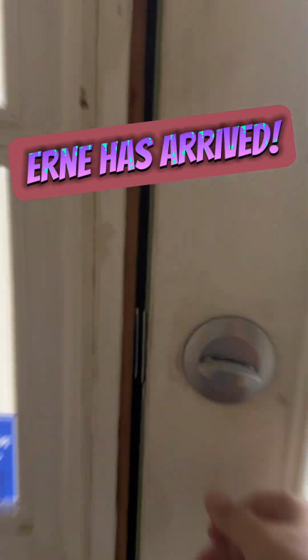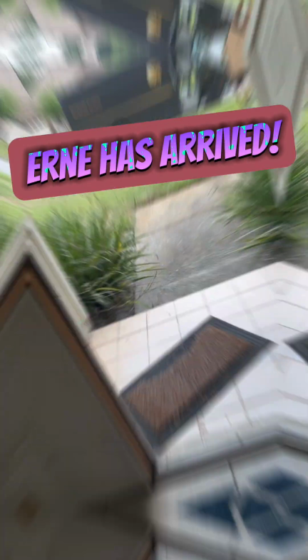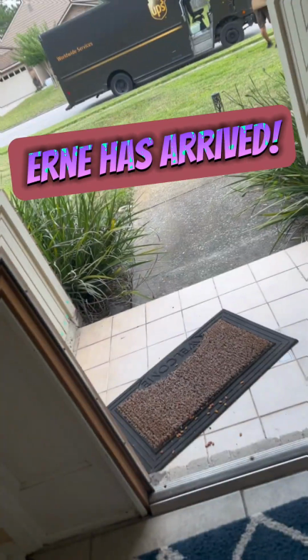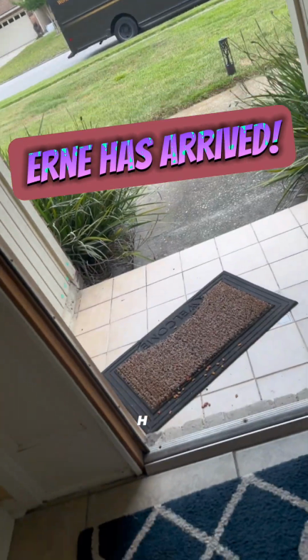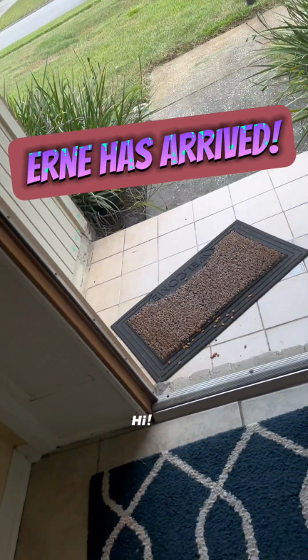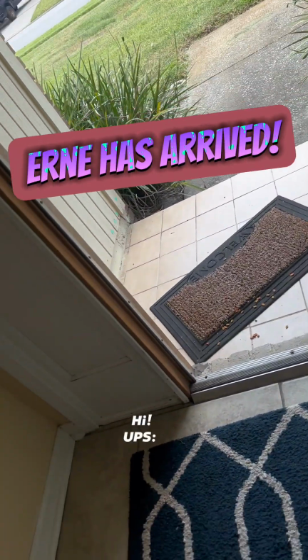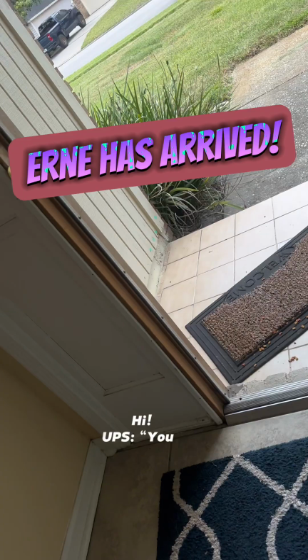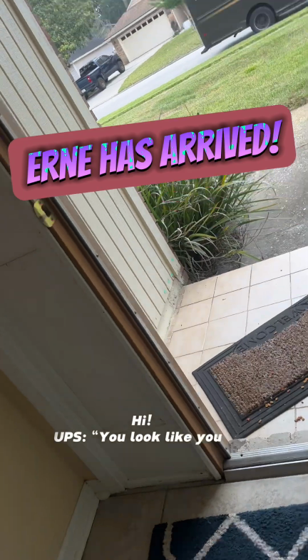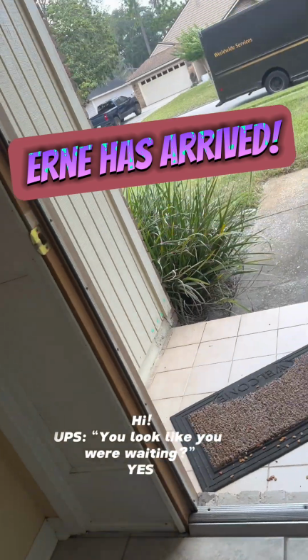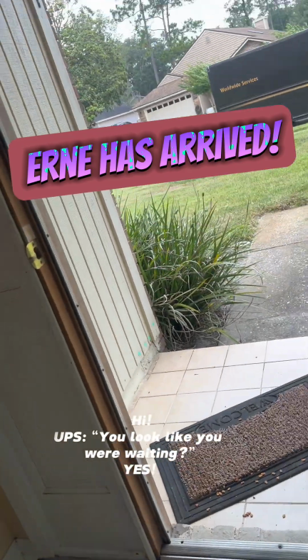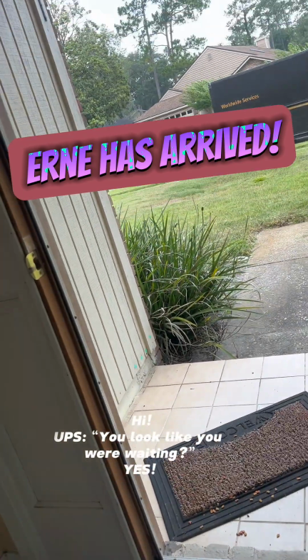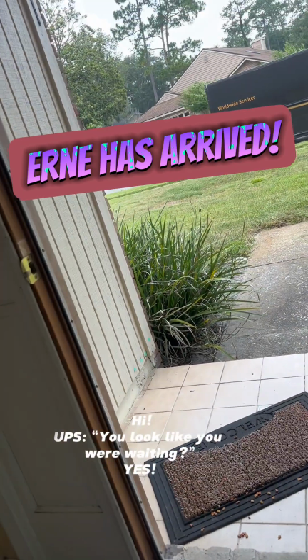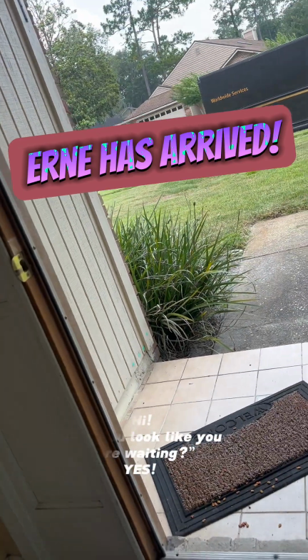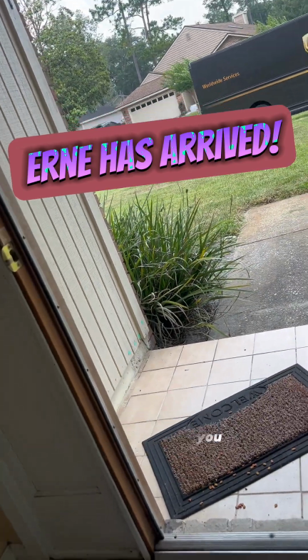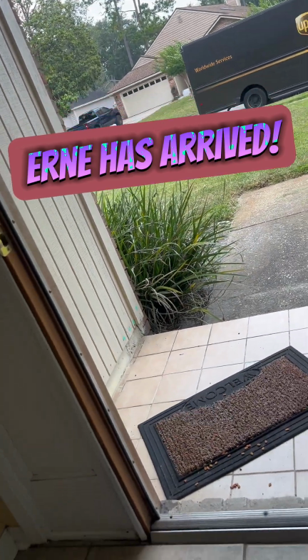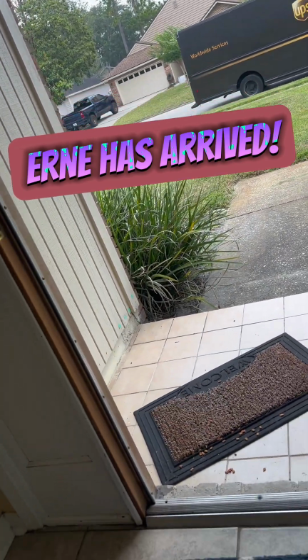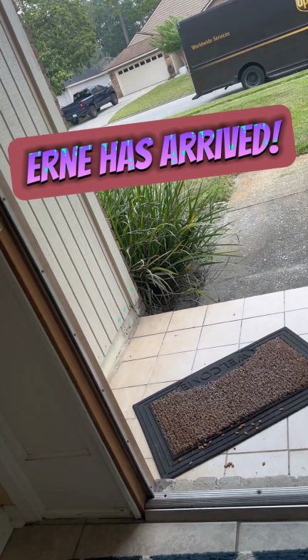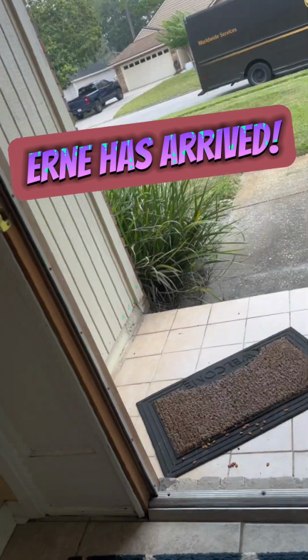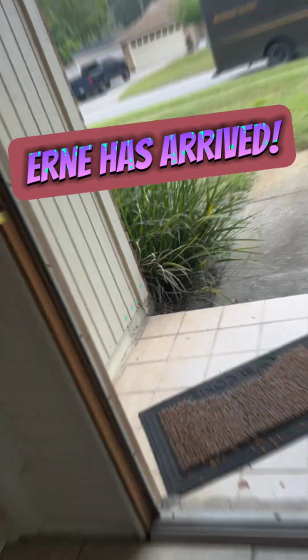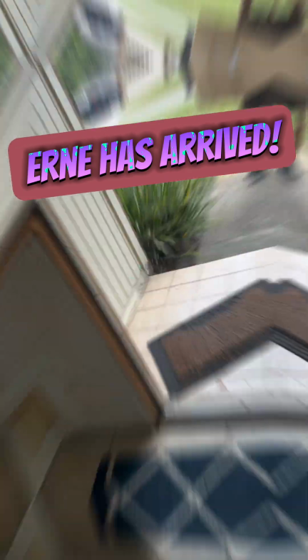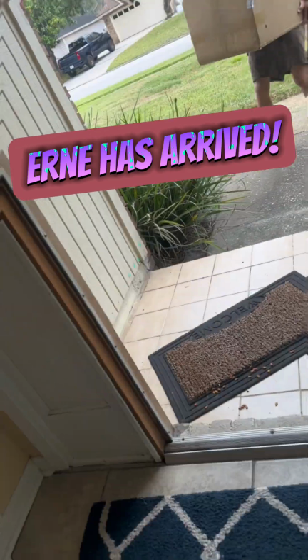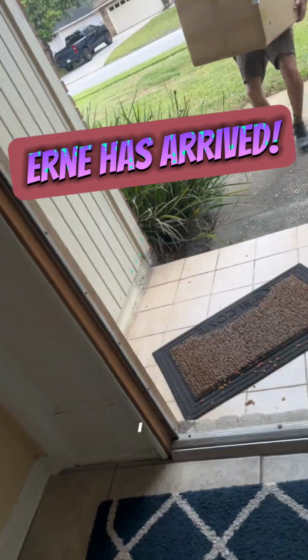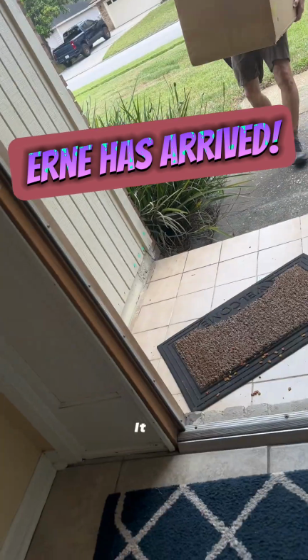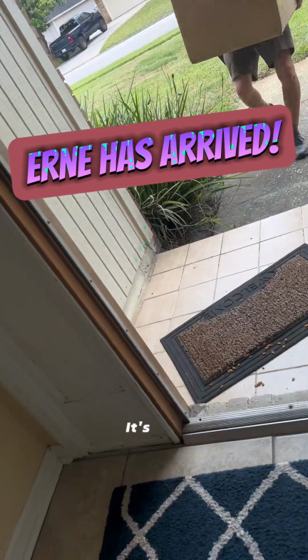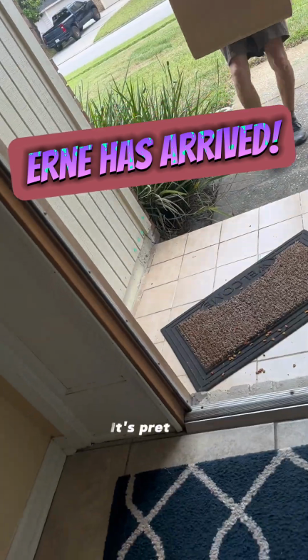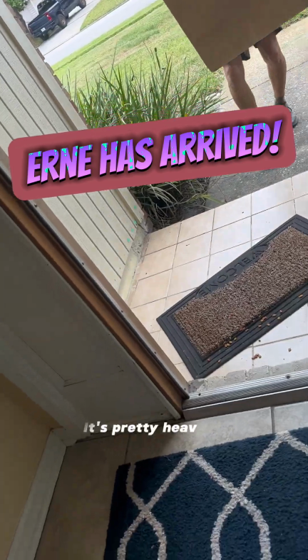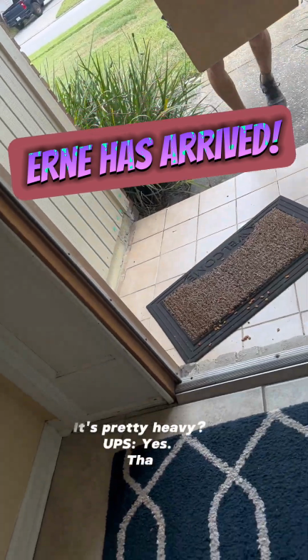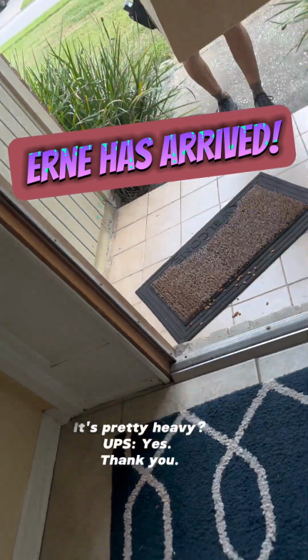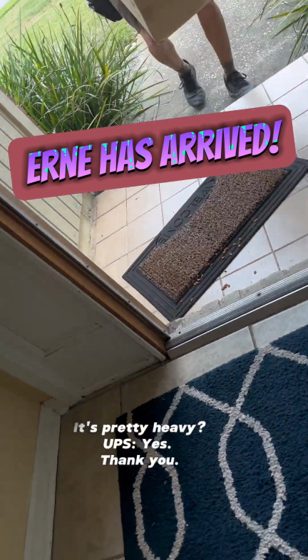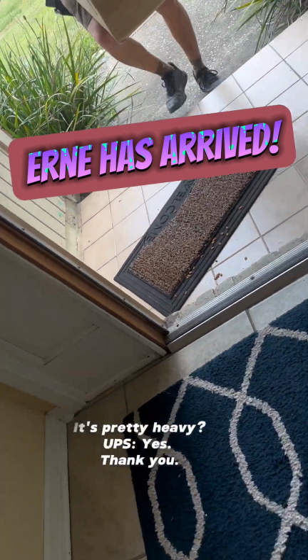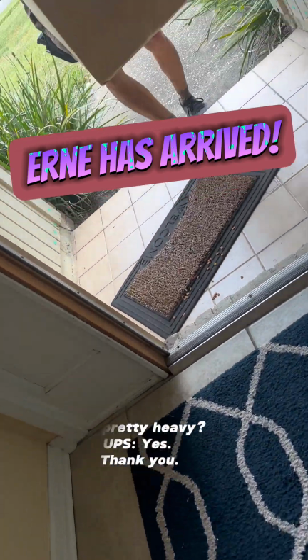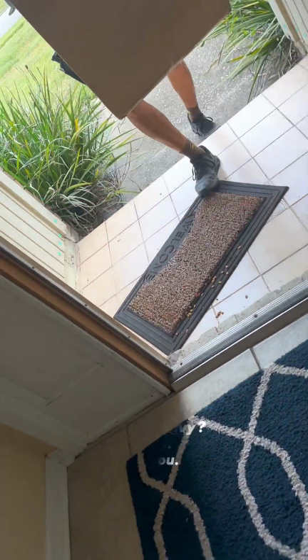Hi. You look like you were waiting. Yes. It's pretty heavy. Yes. Thank you.